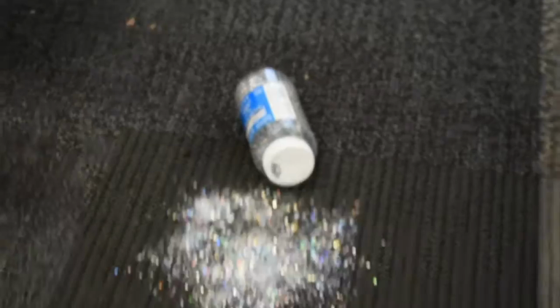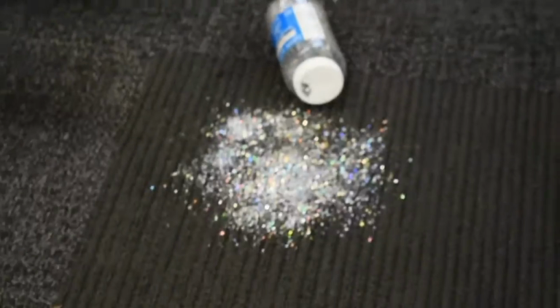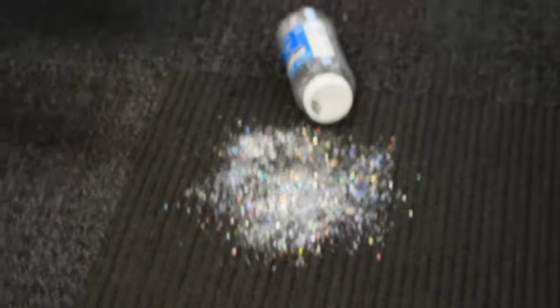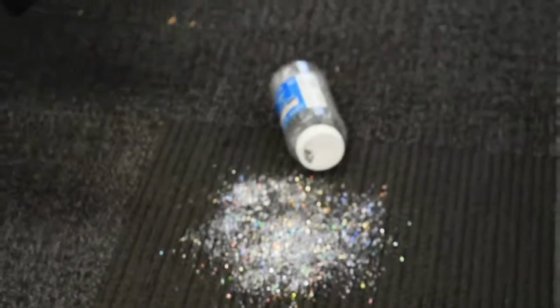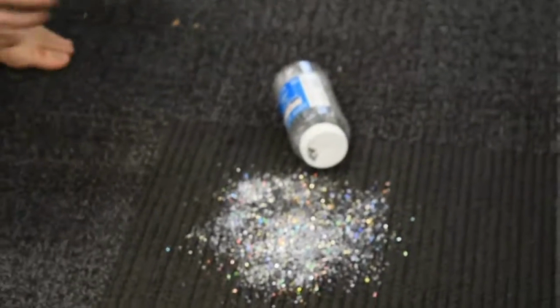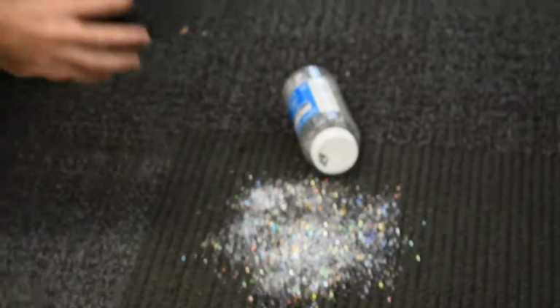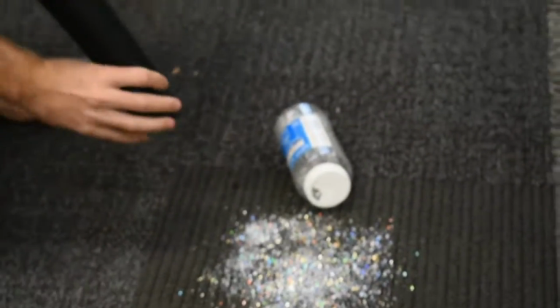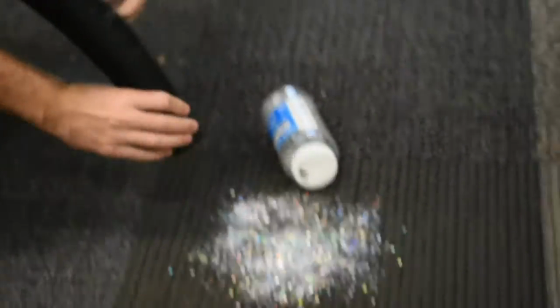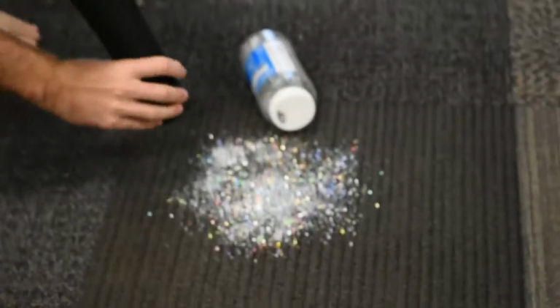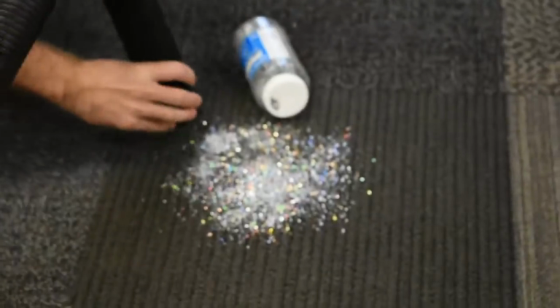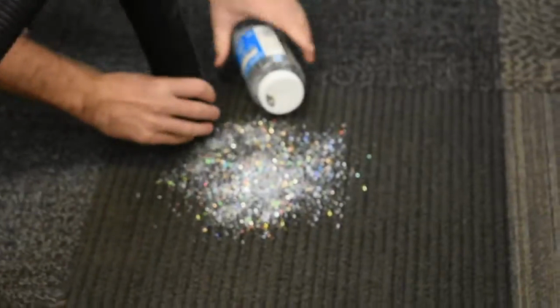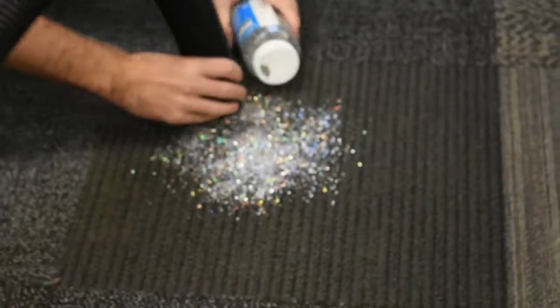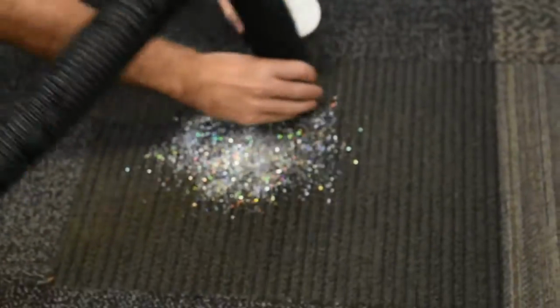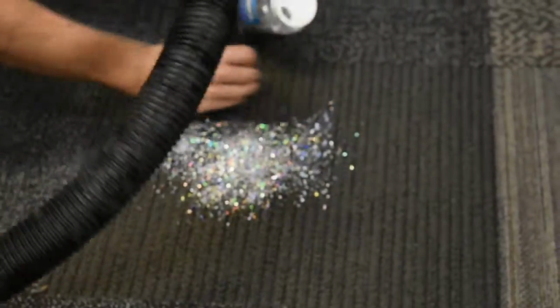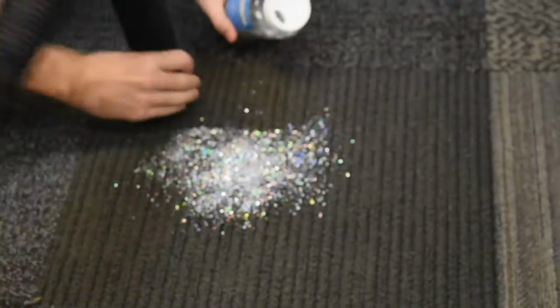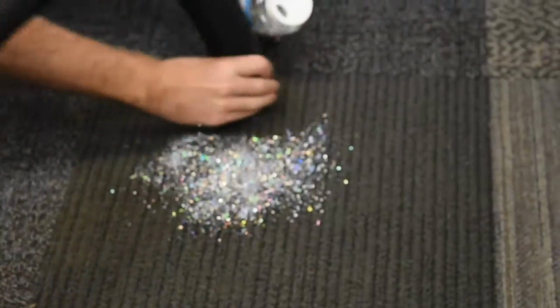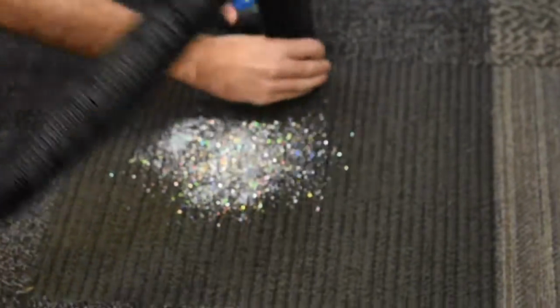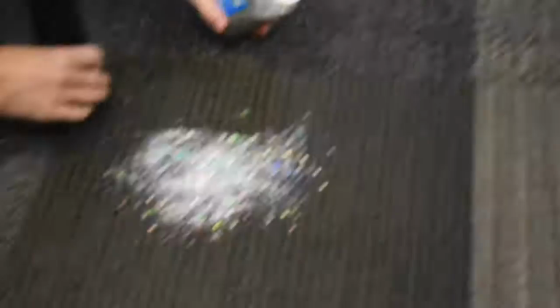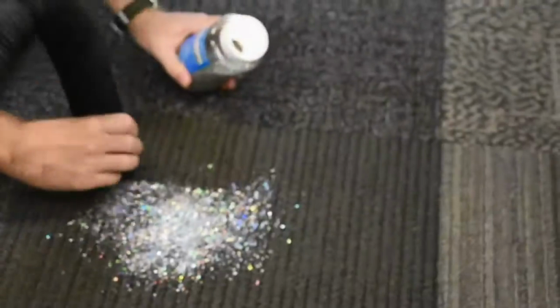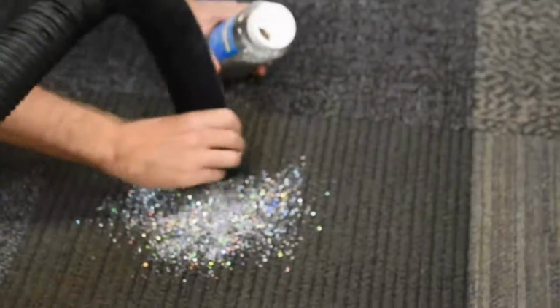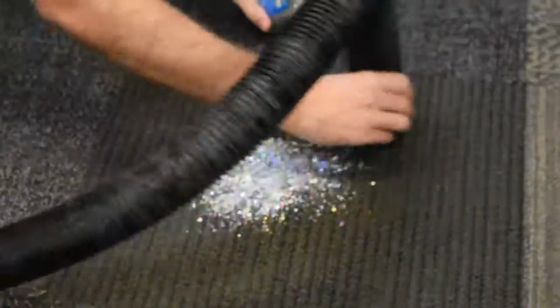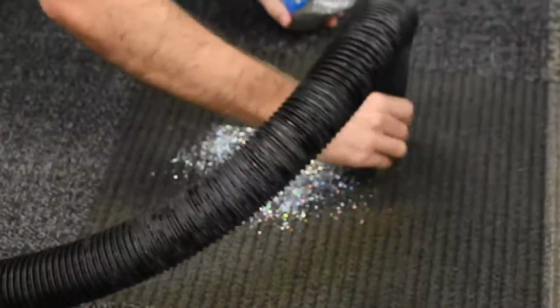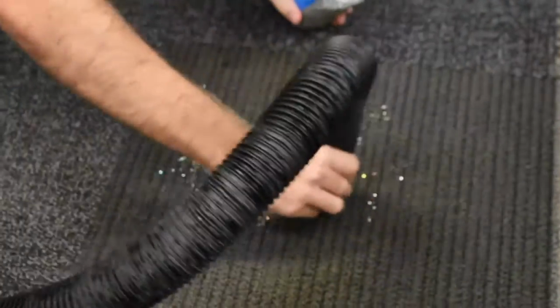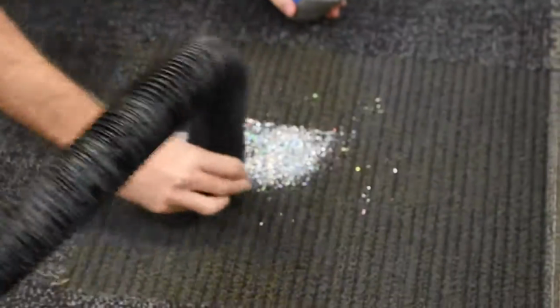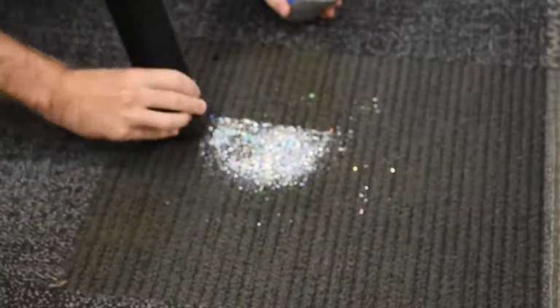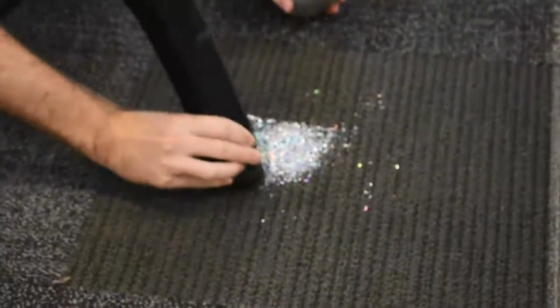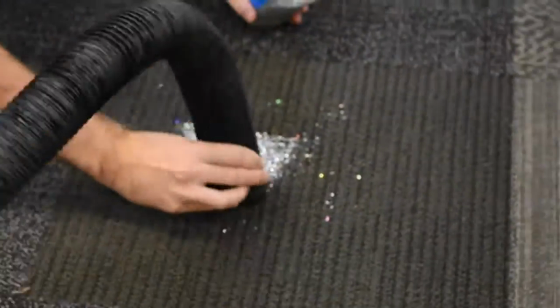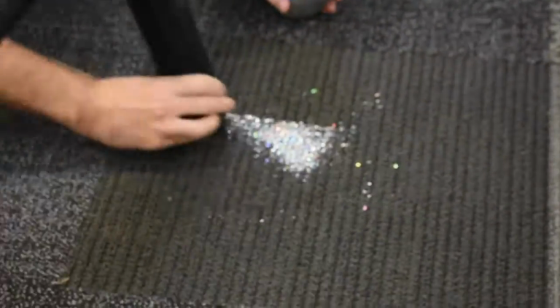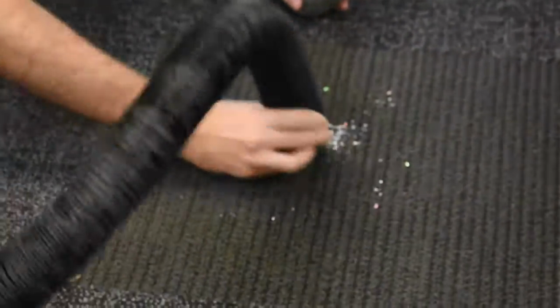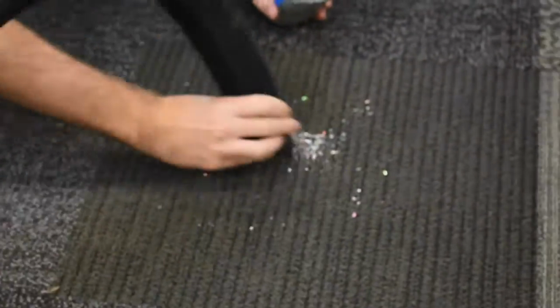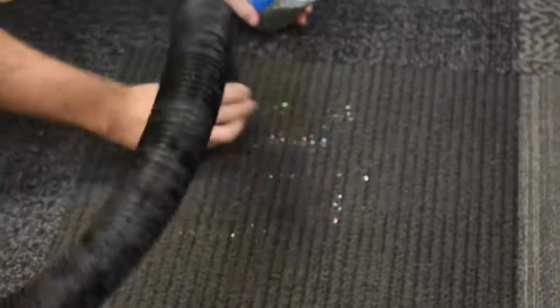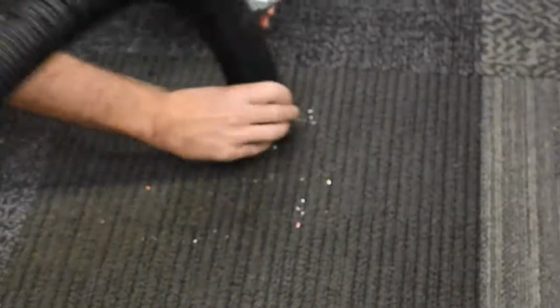Did you spill glitter, otherwise known as the herpes of the craft world? Have no fear, that glitter will be gone.